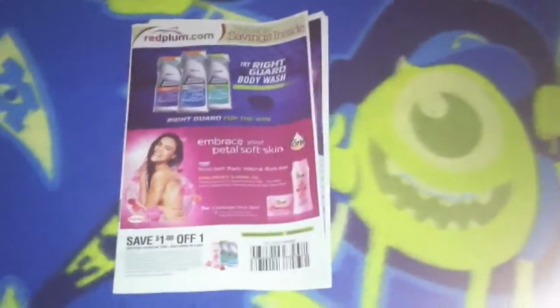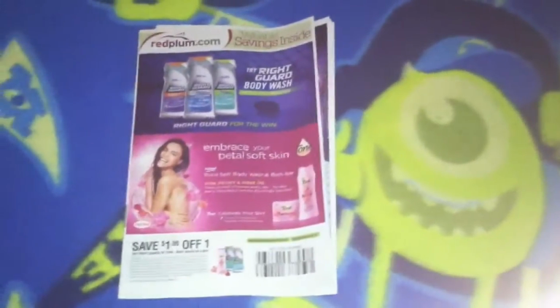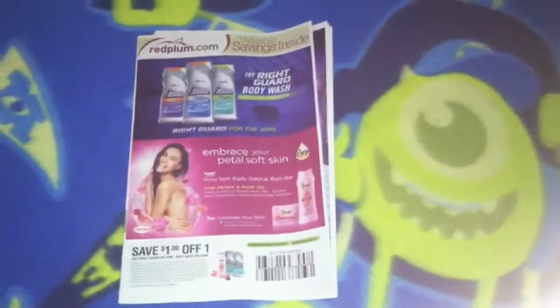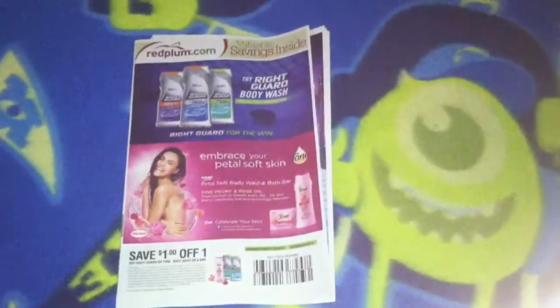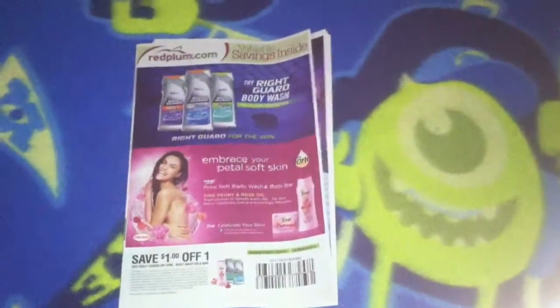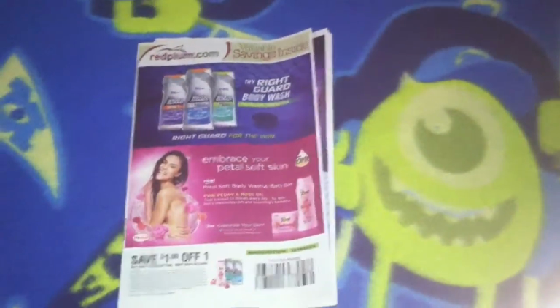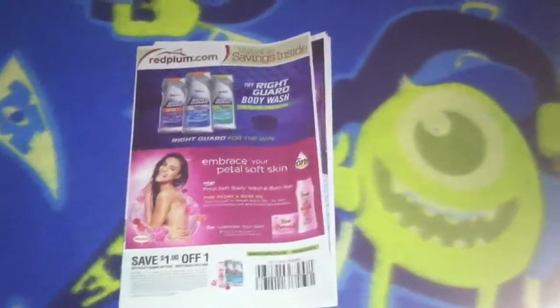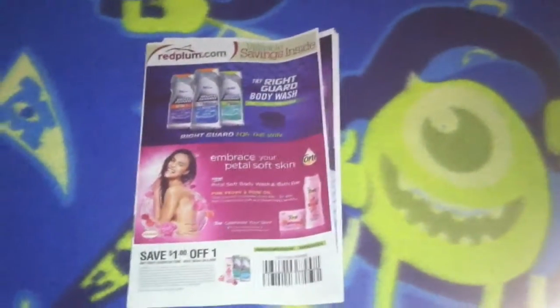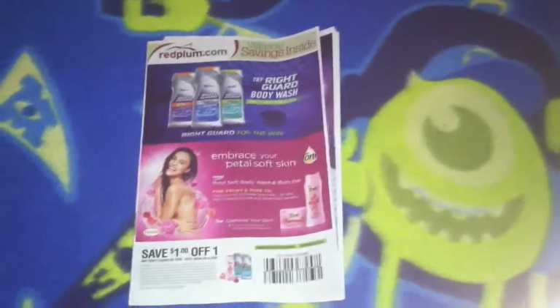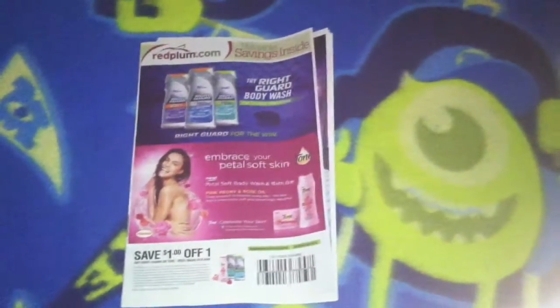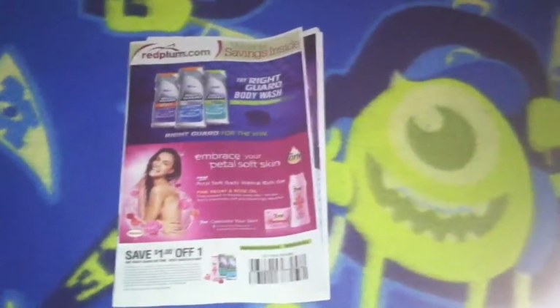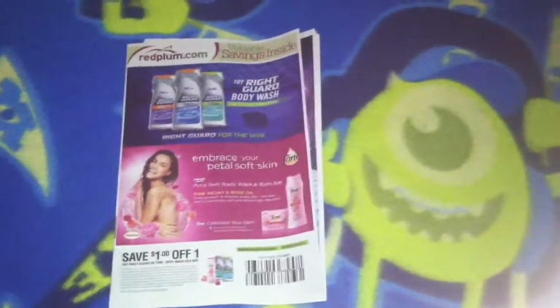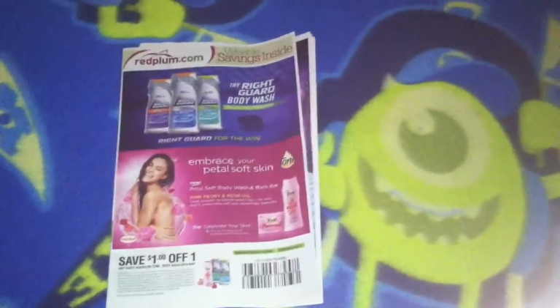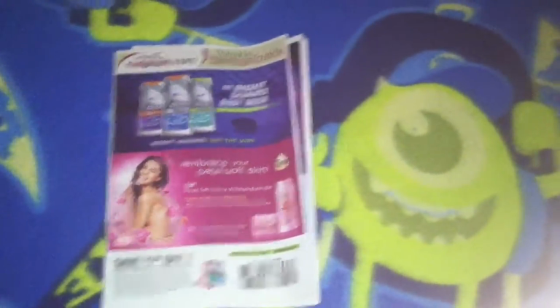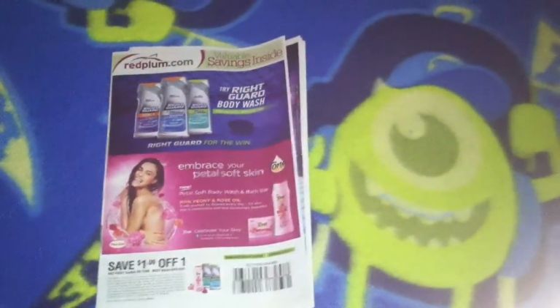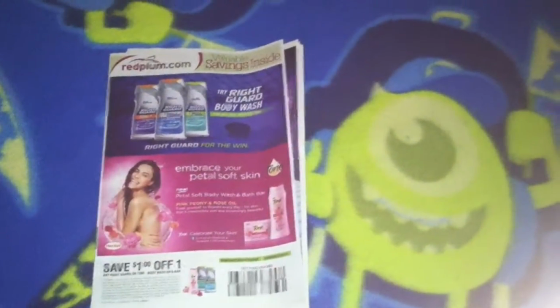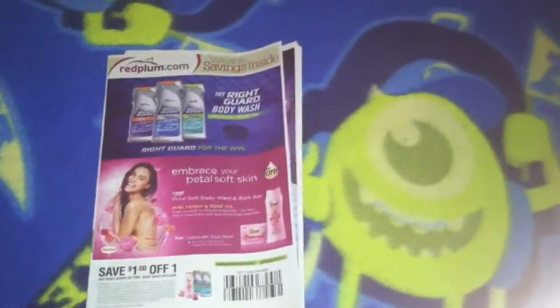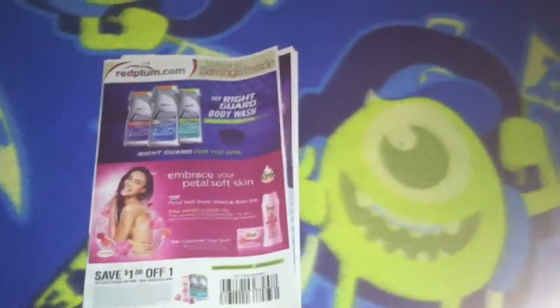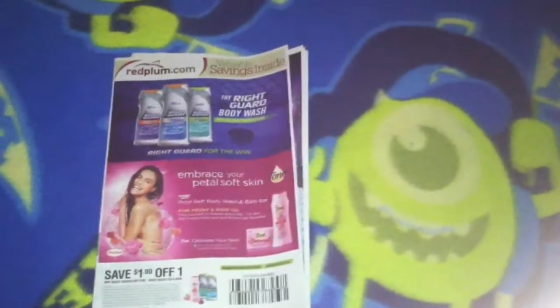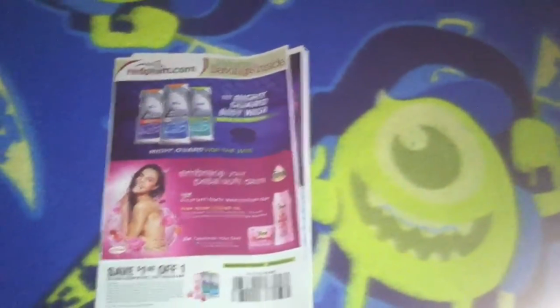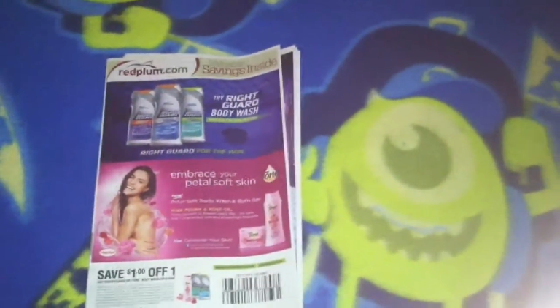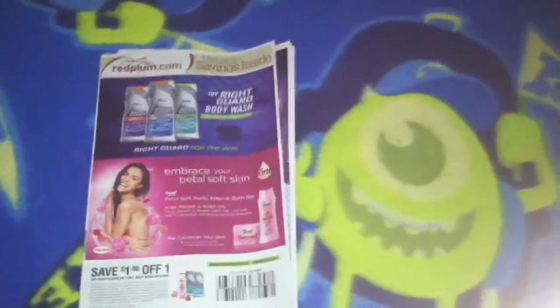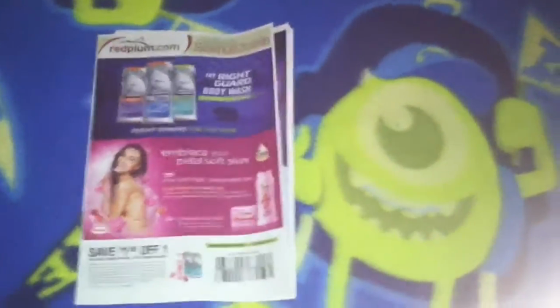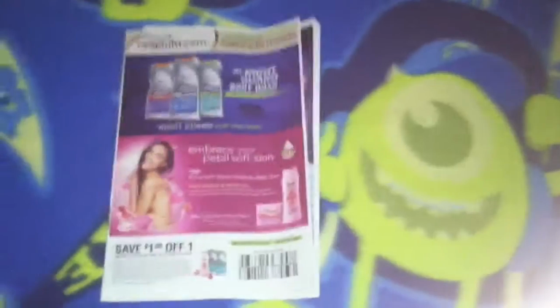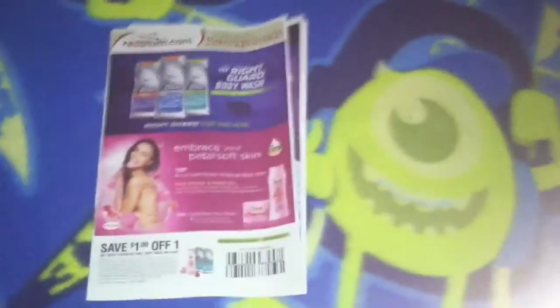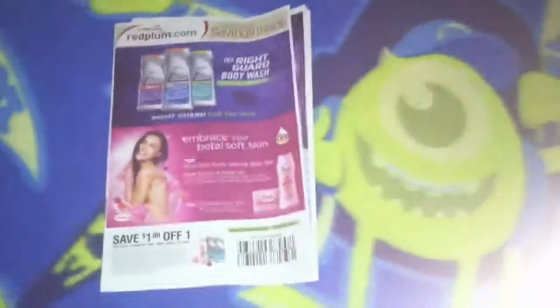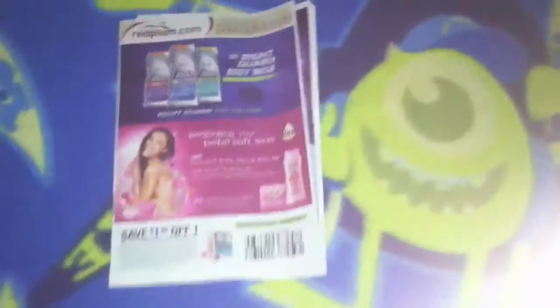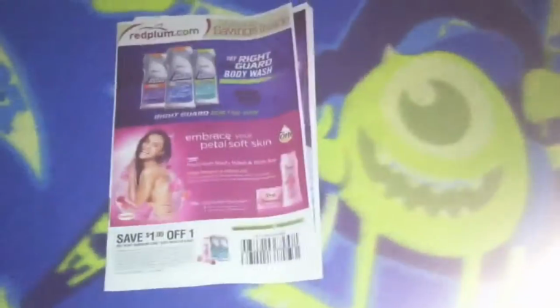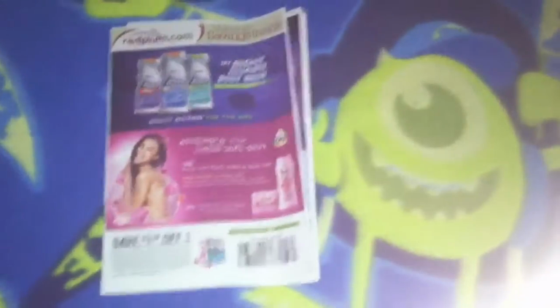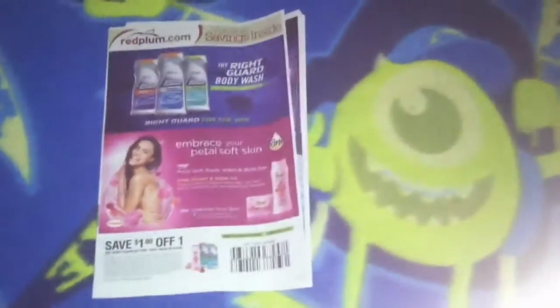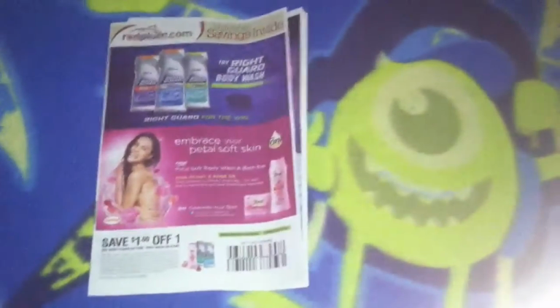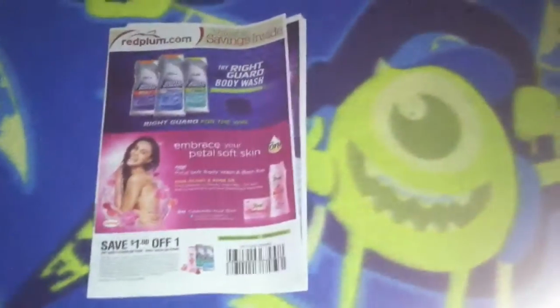Red Plum, SmartSource — usually P&G comes out once a month too.